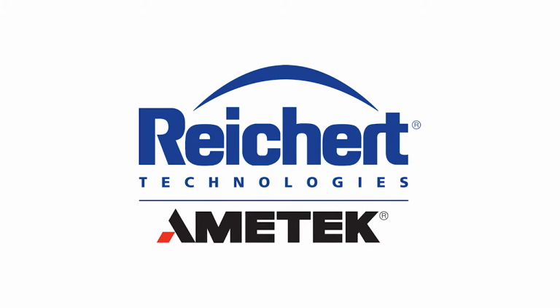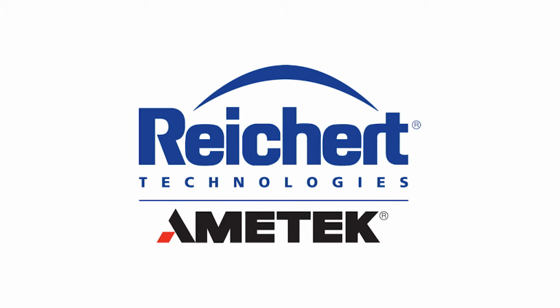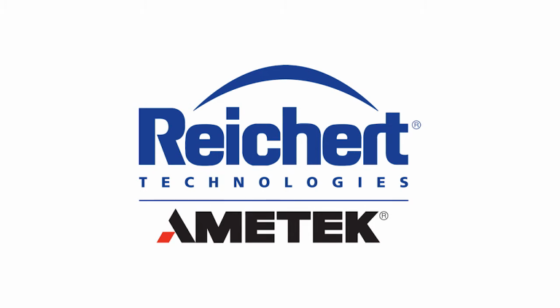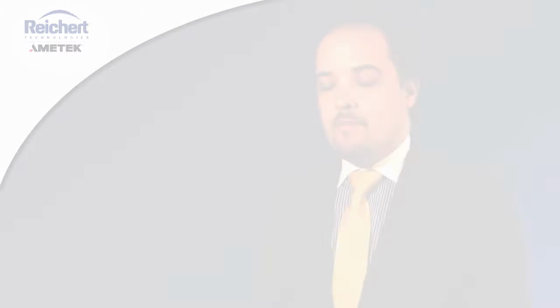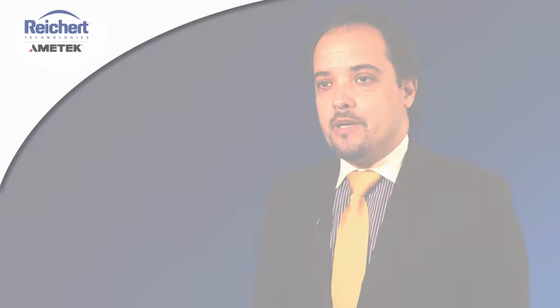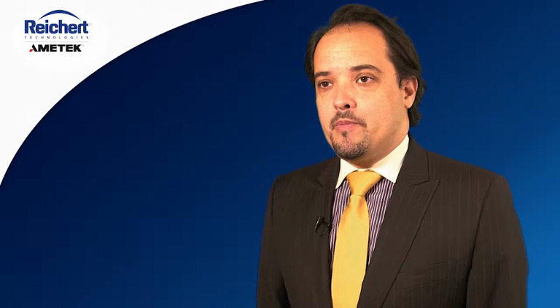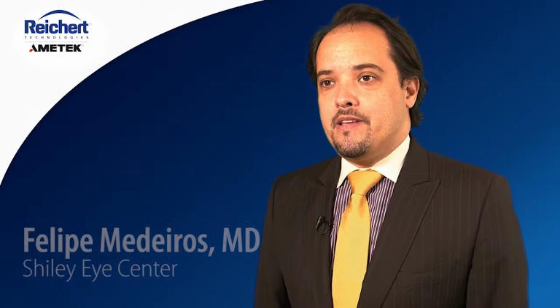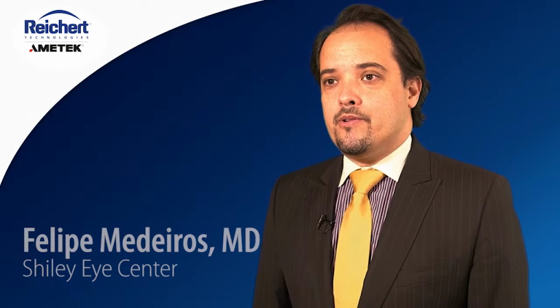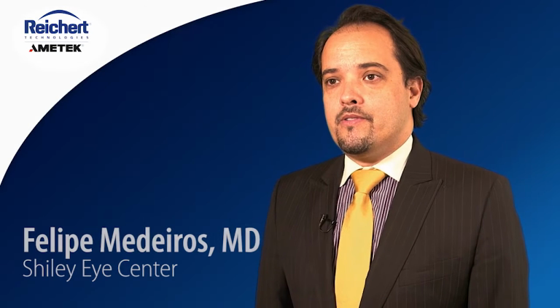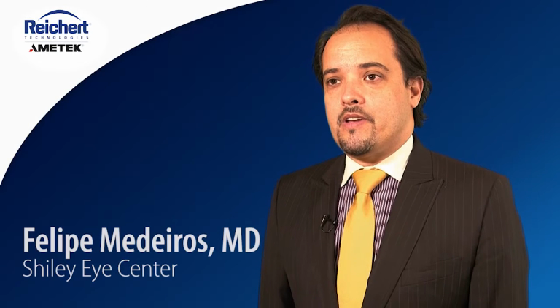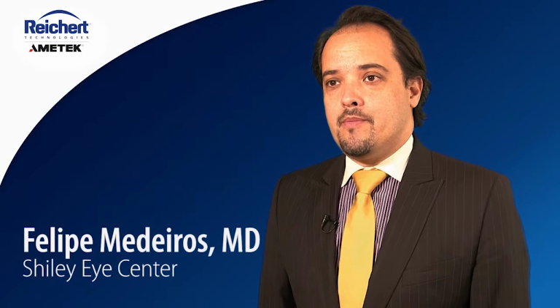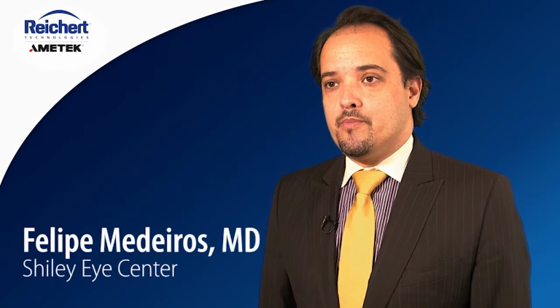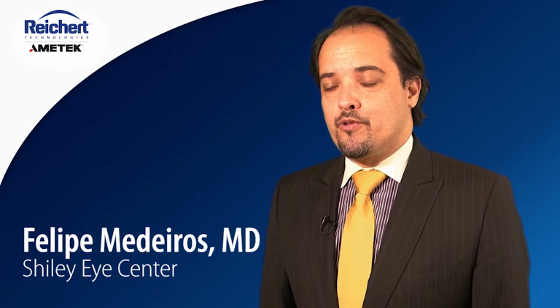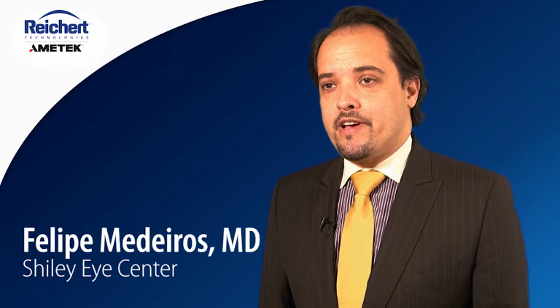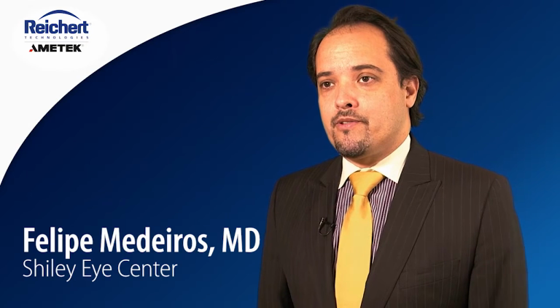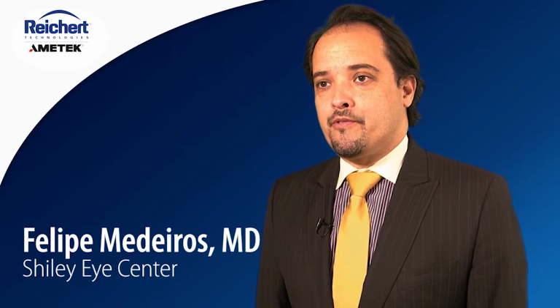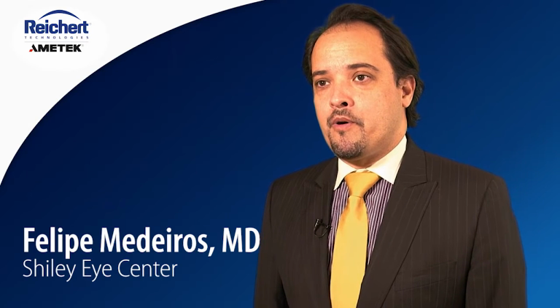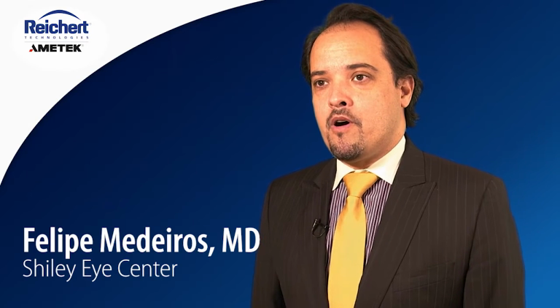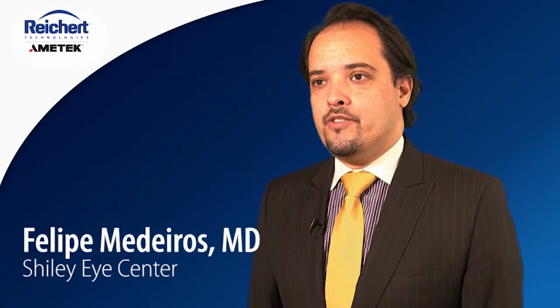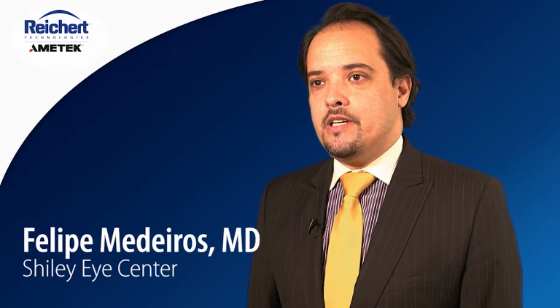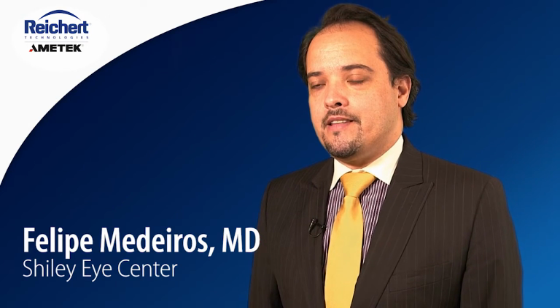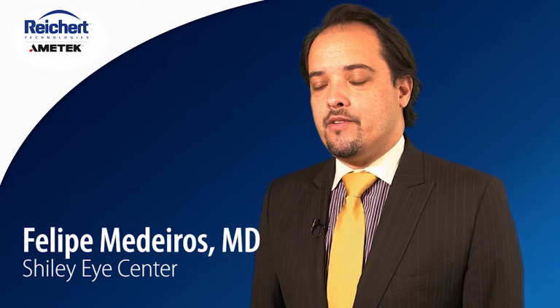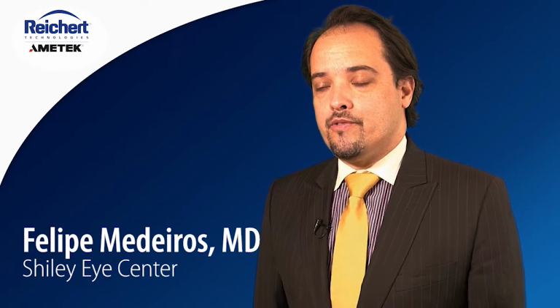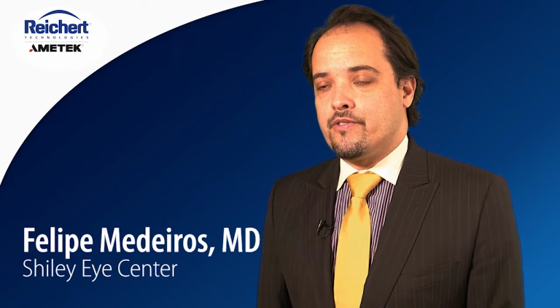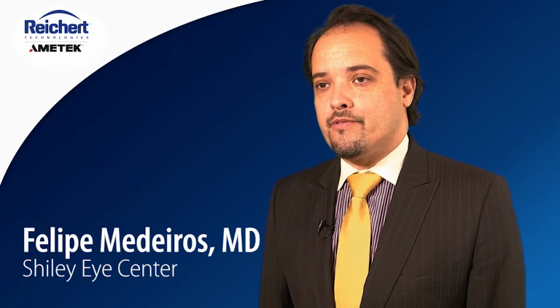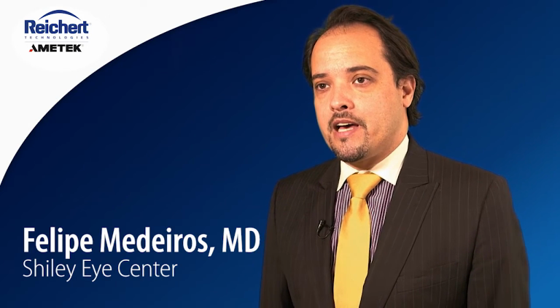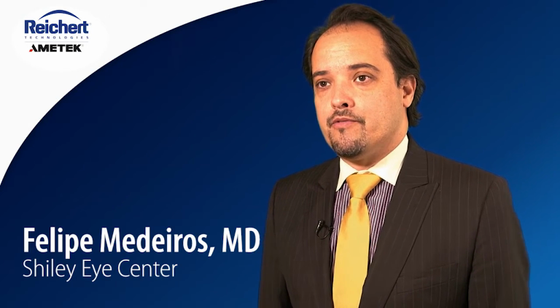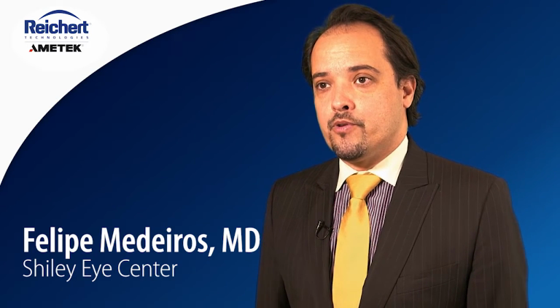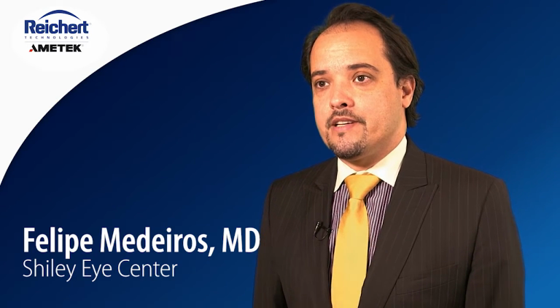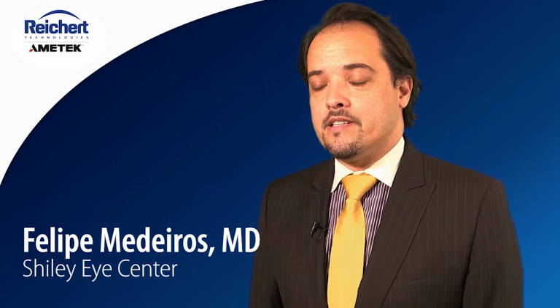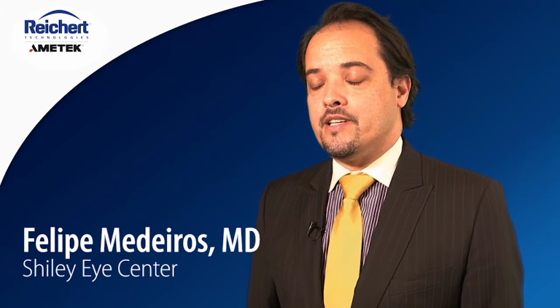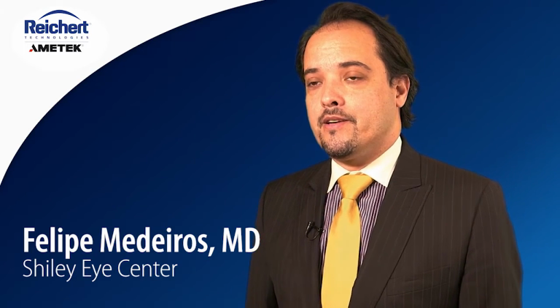I'm Felipe Medeiros. I'm professor of ophthalmology at the University of California, San Diego.